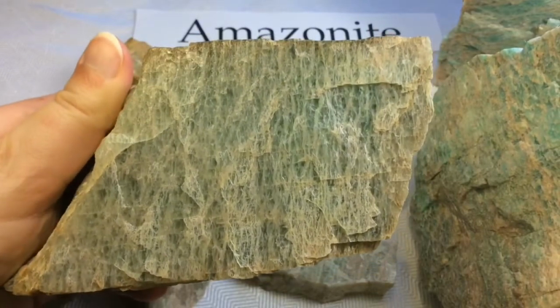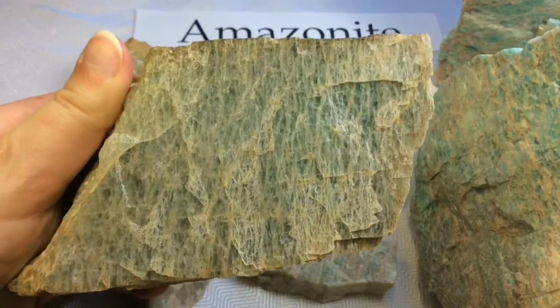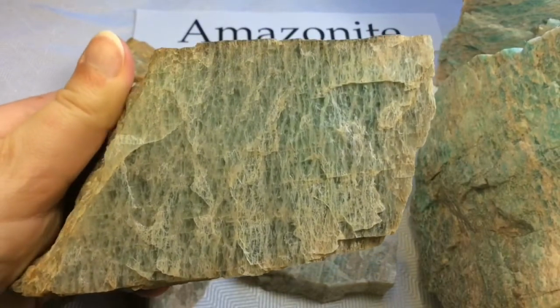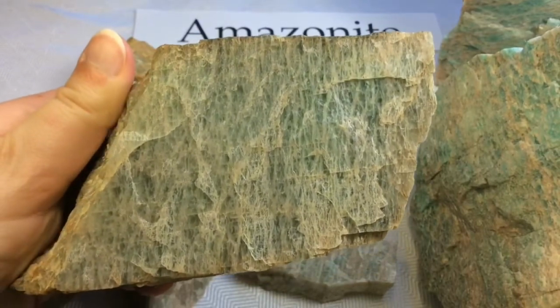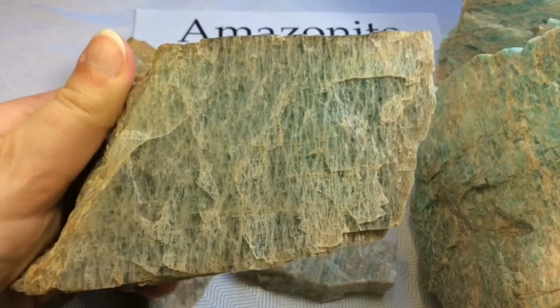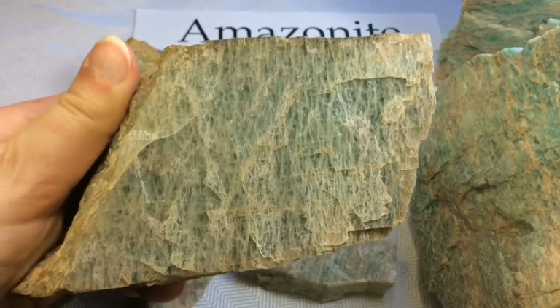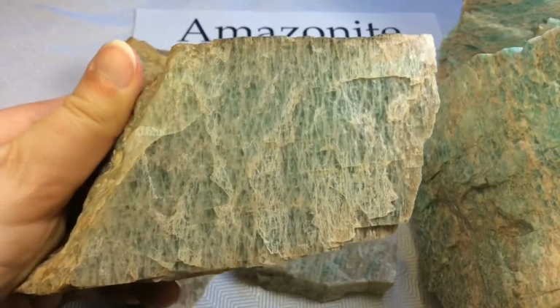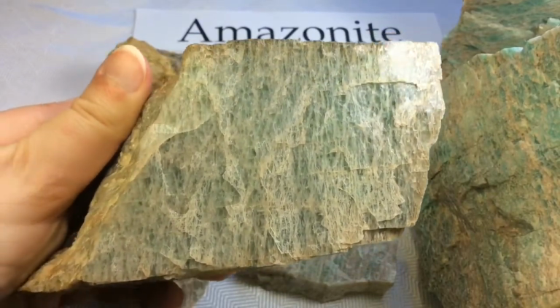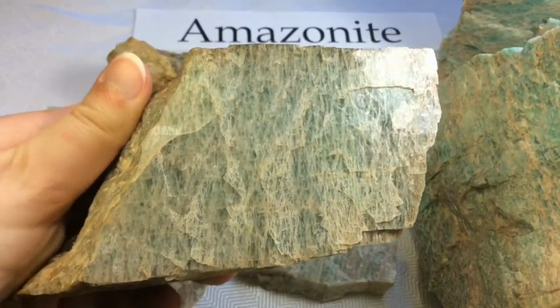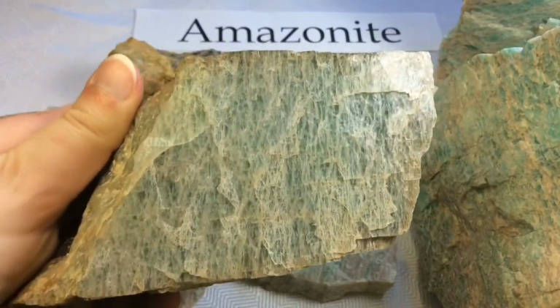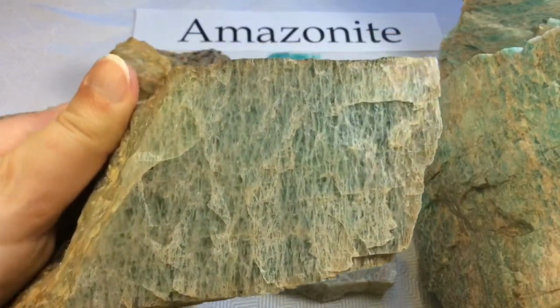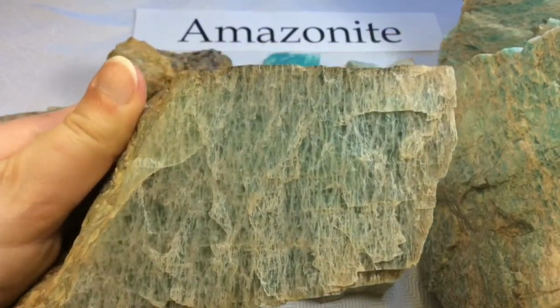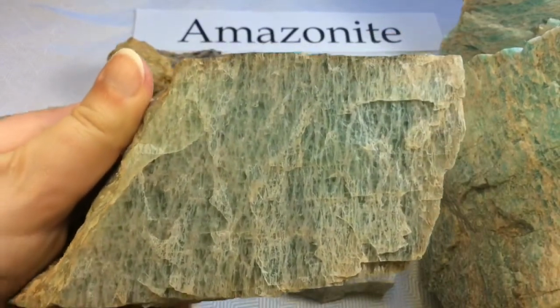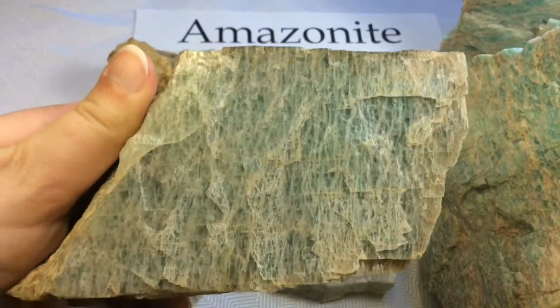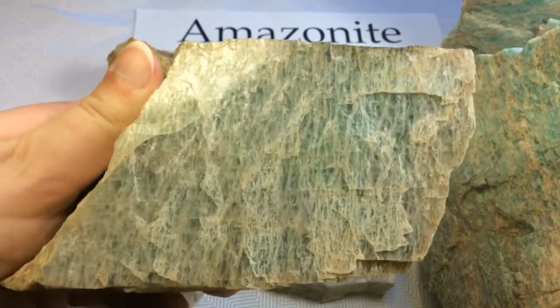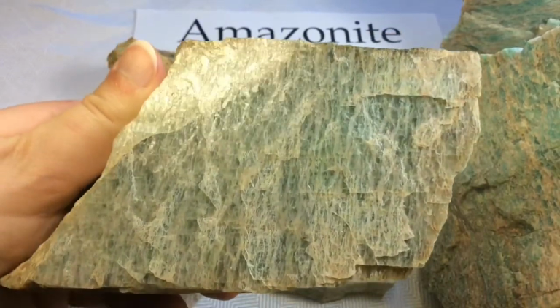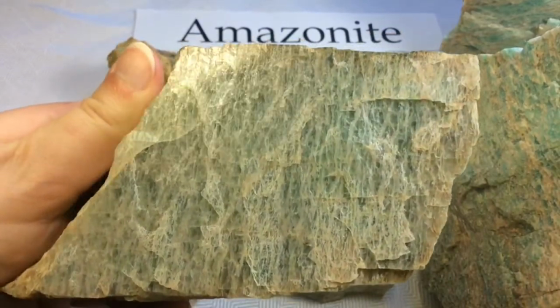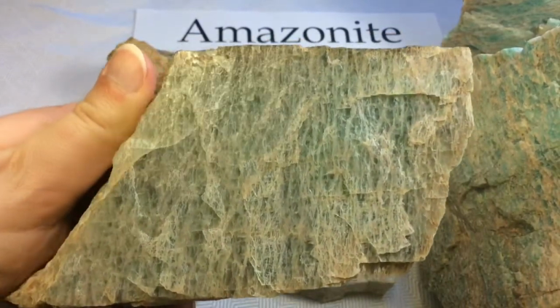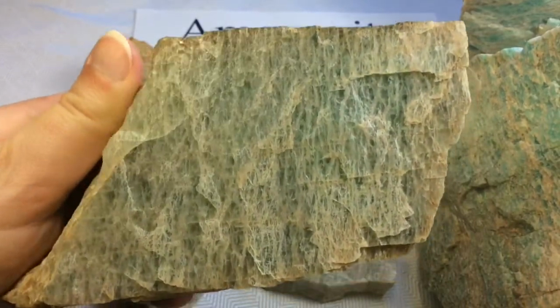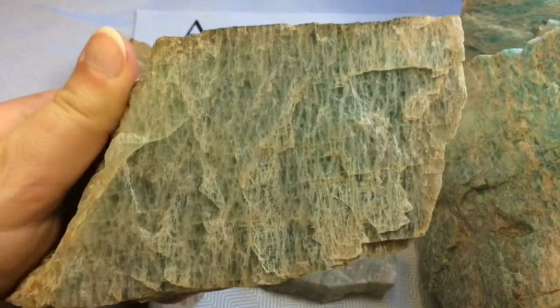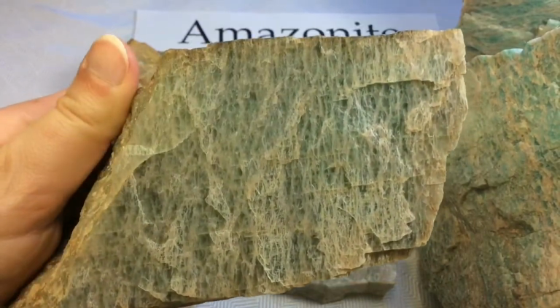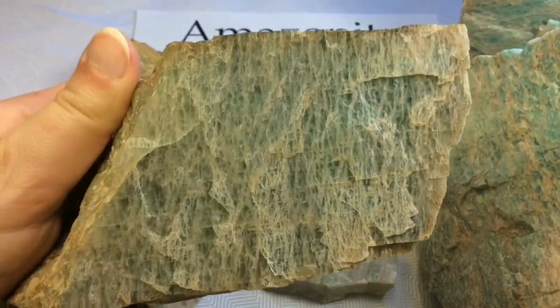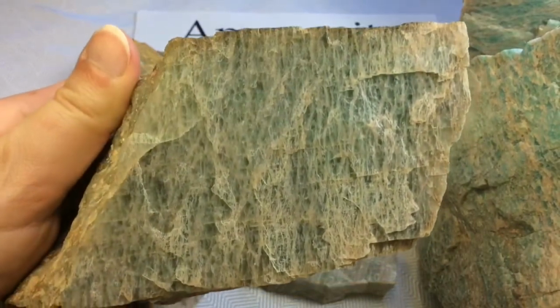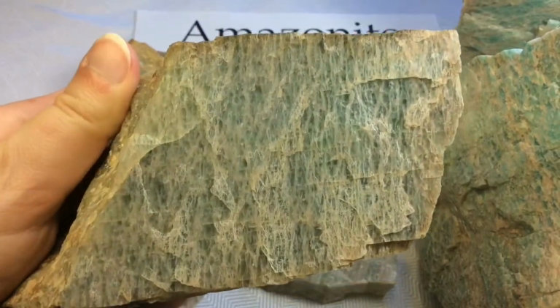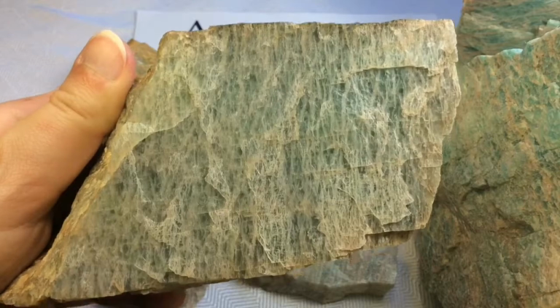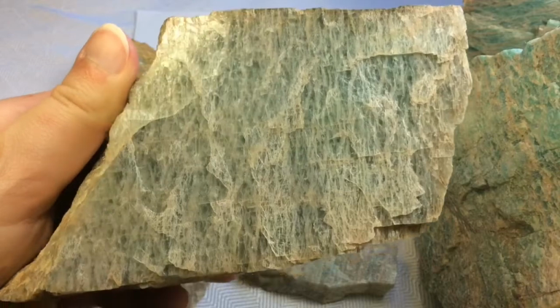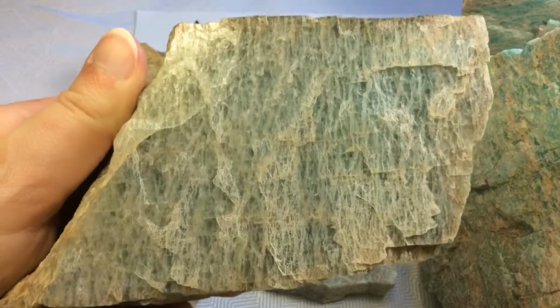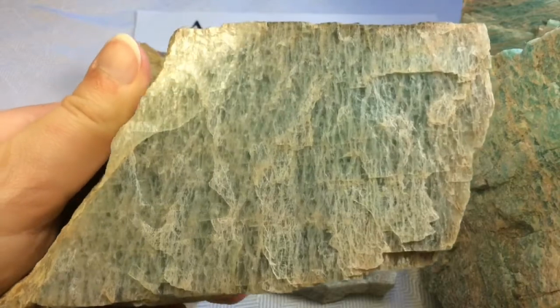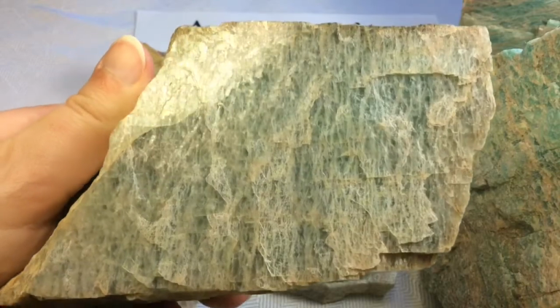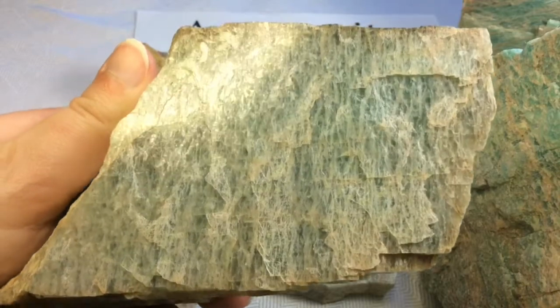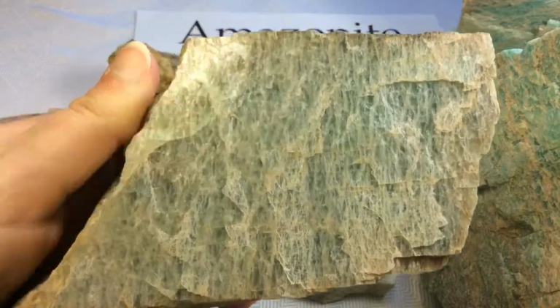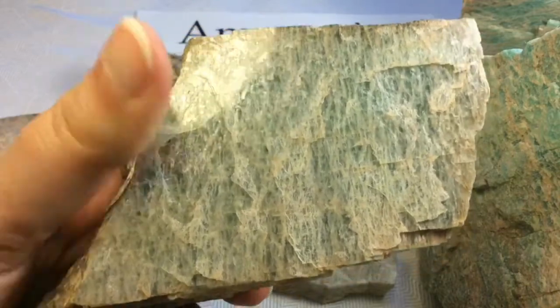Isn't that a beauty? I love all of that veining and texturing on the inside.